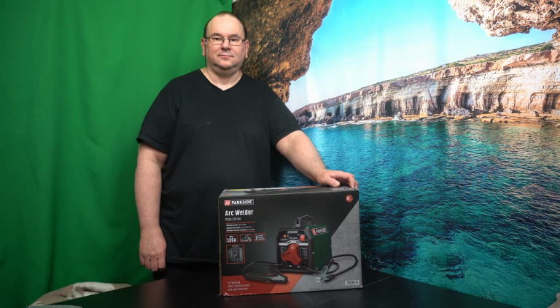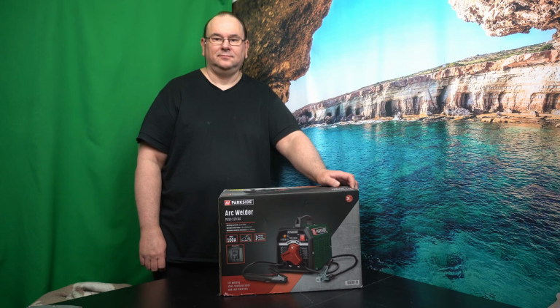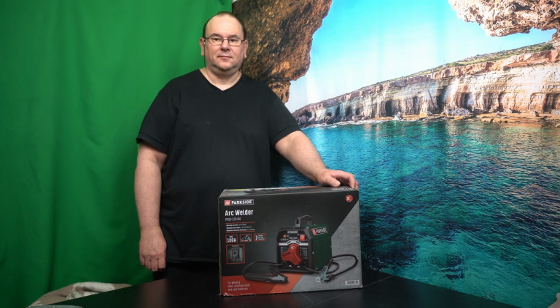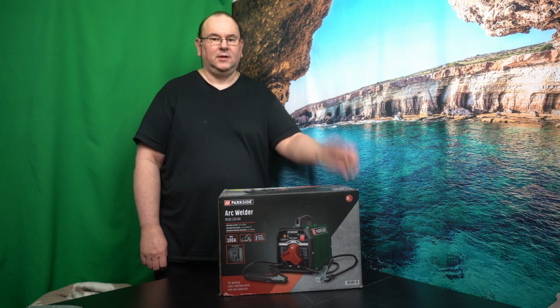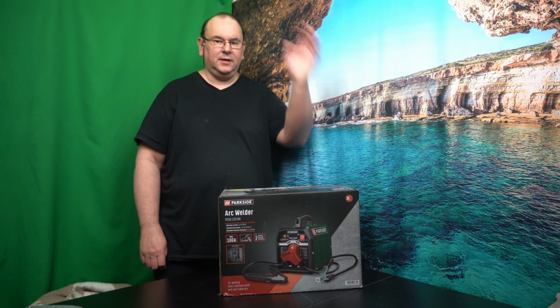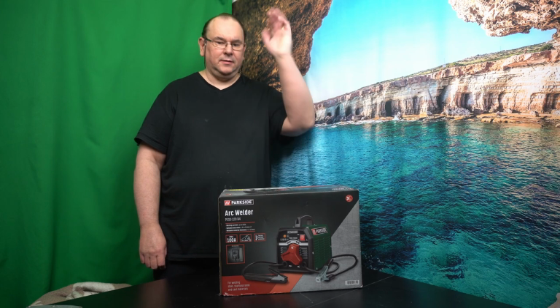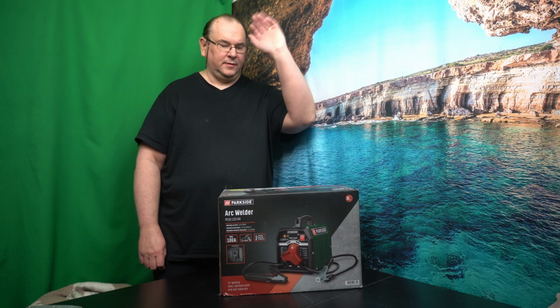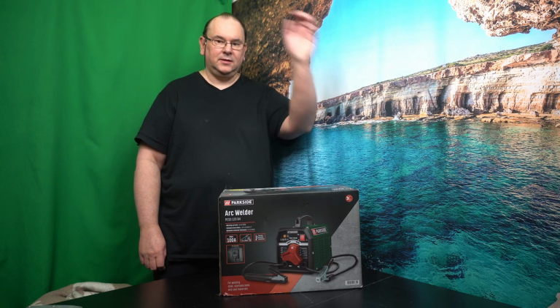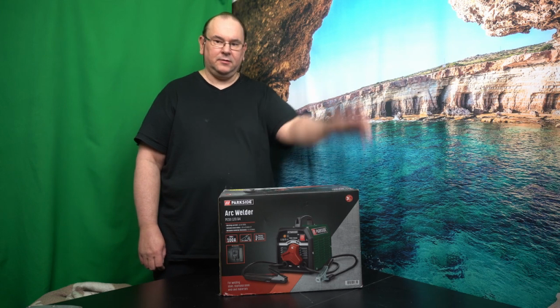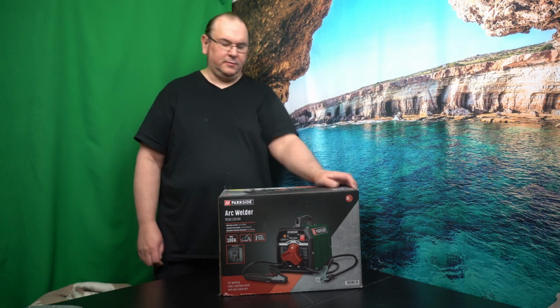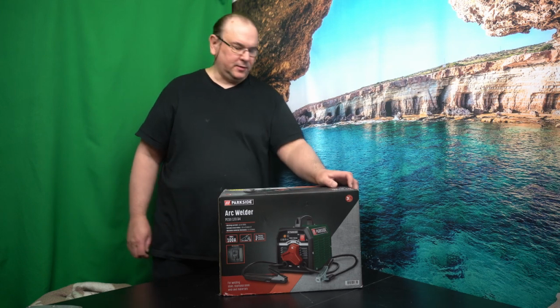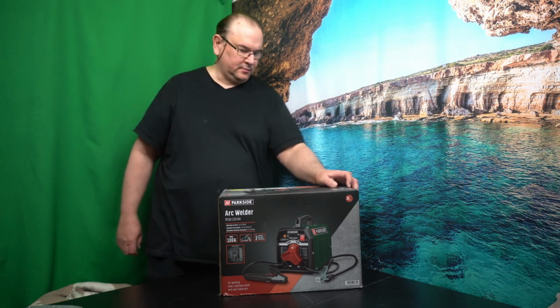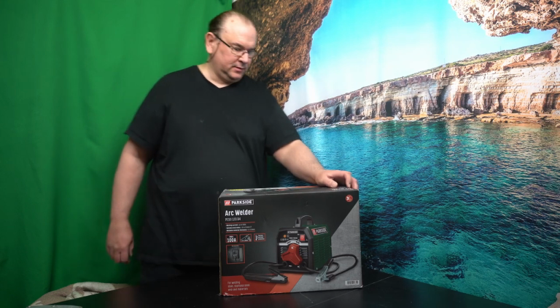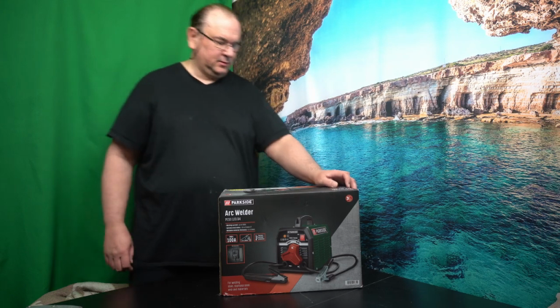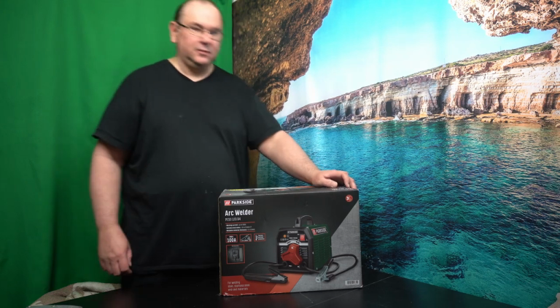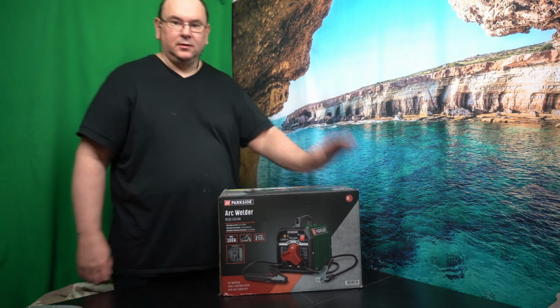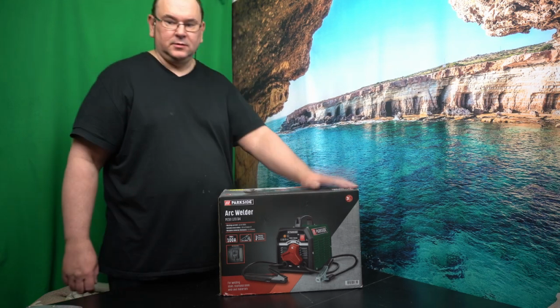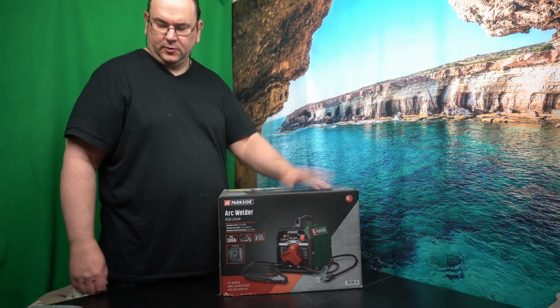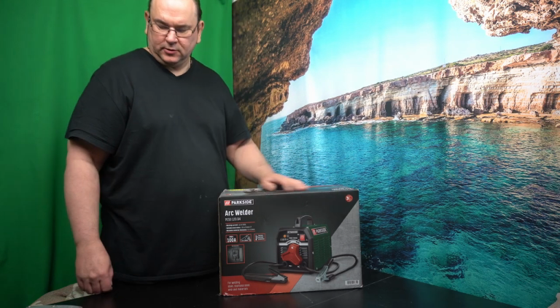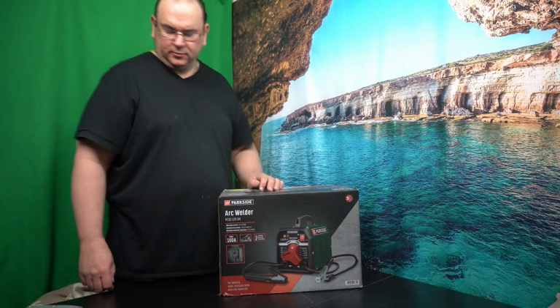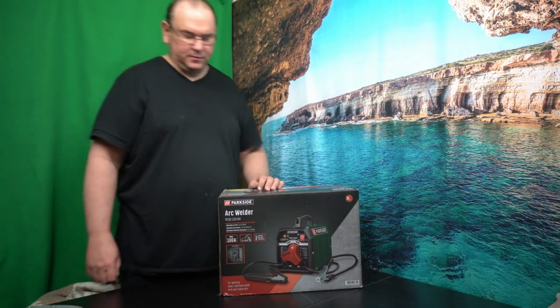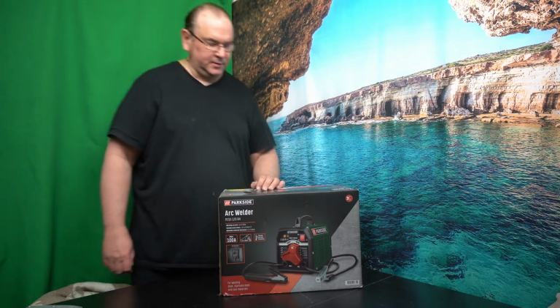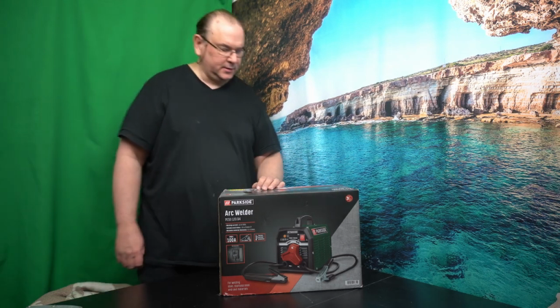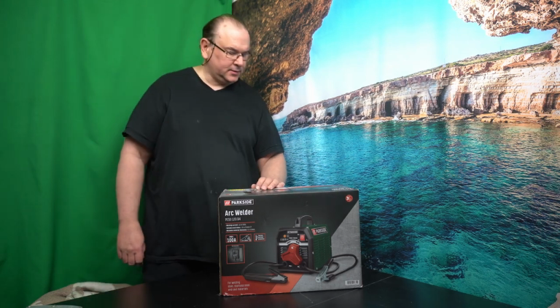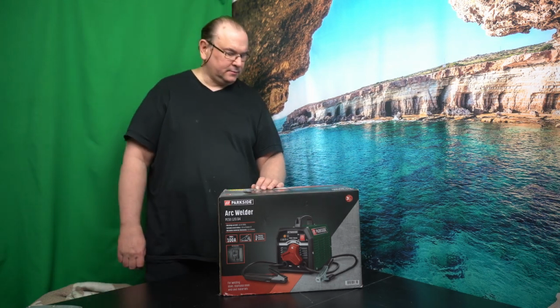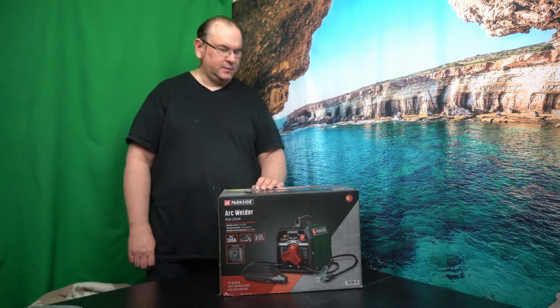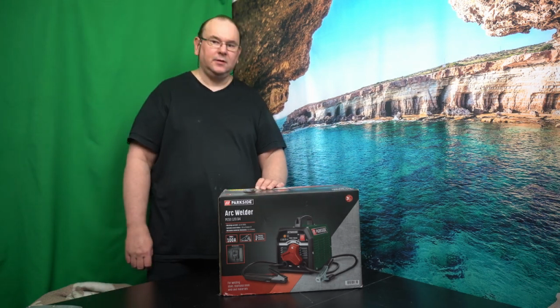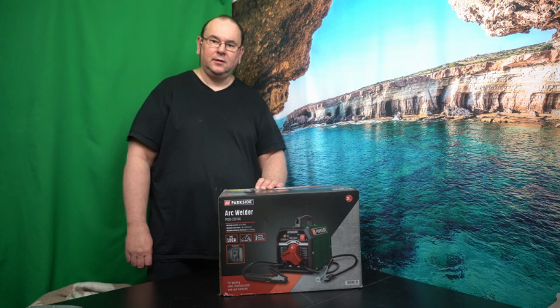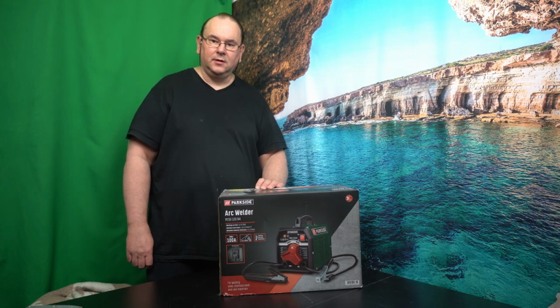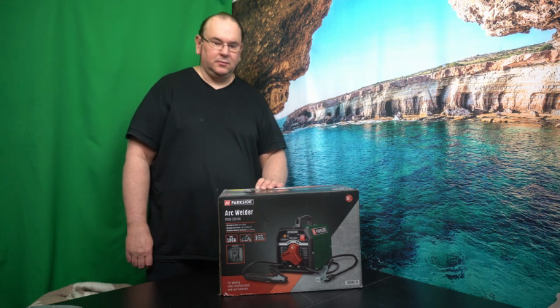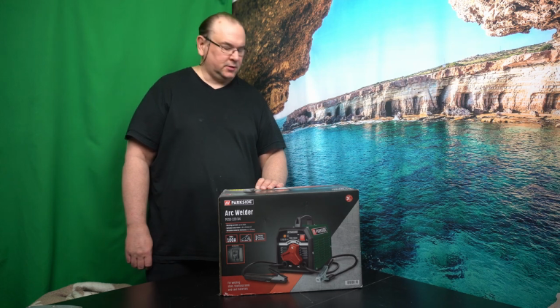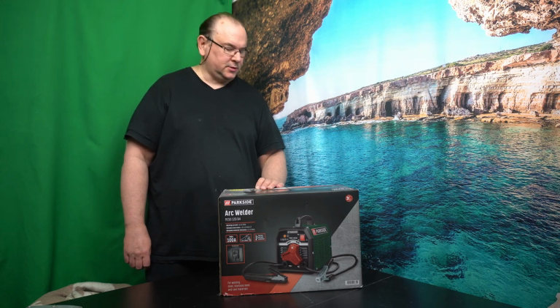Hi, TechRabbit here! Some more tools for the workshop.